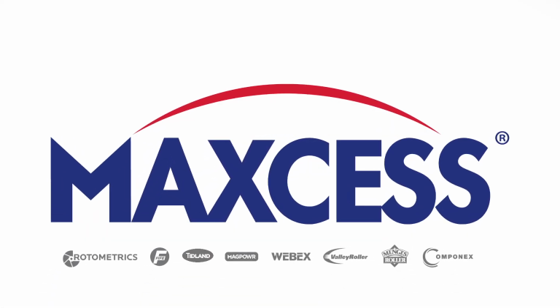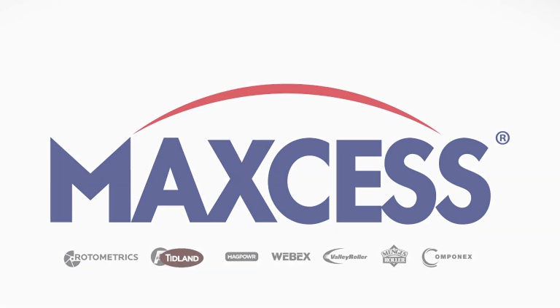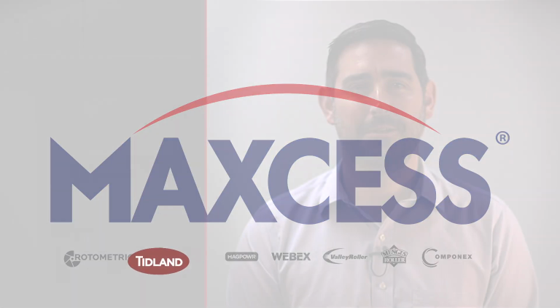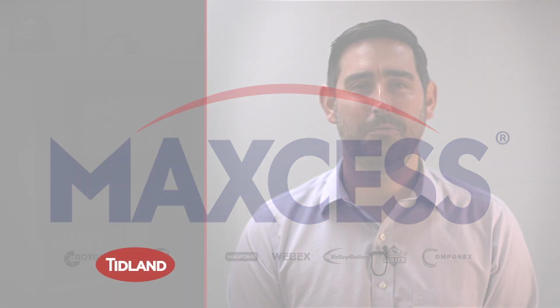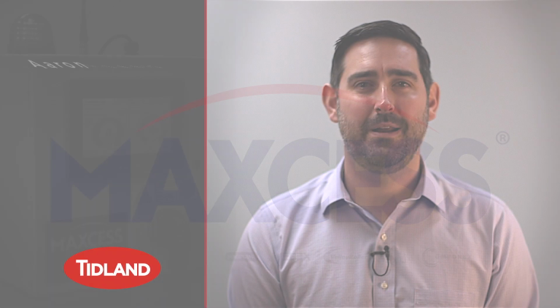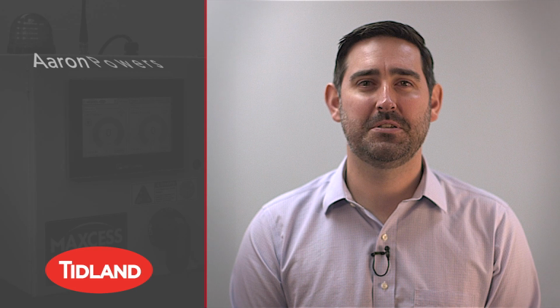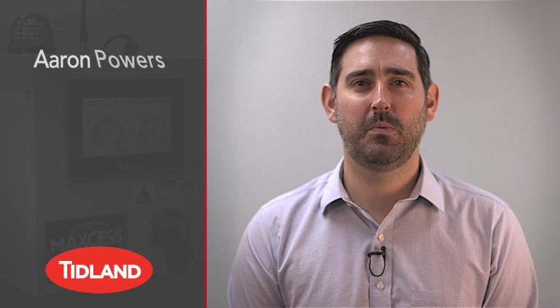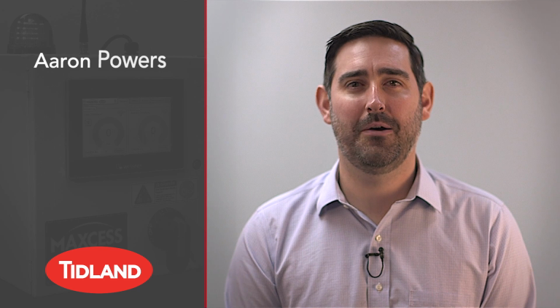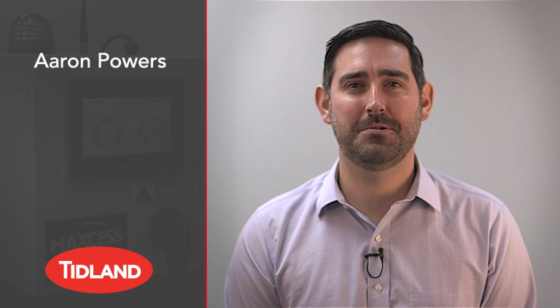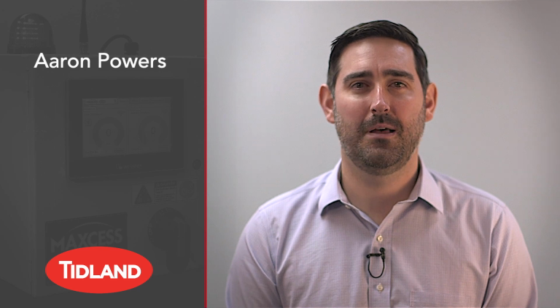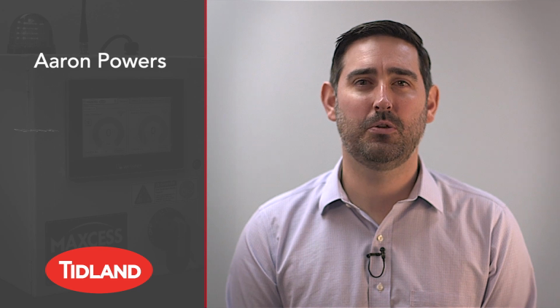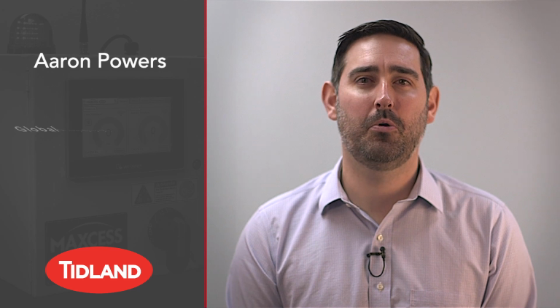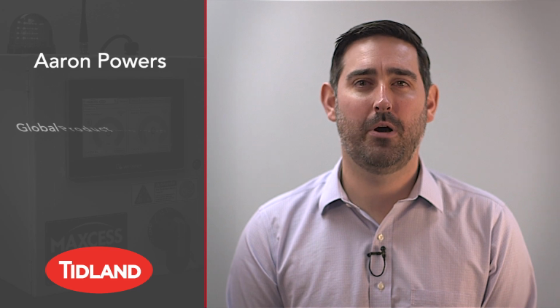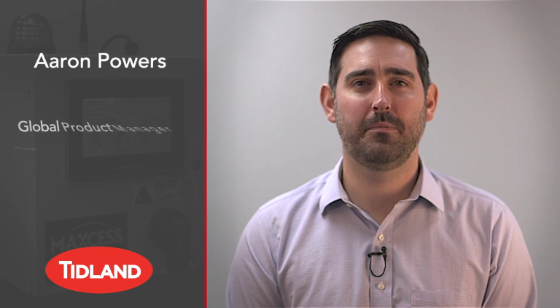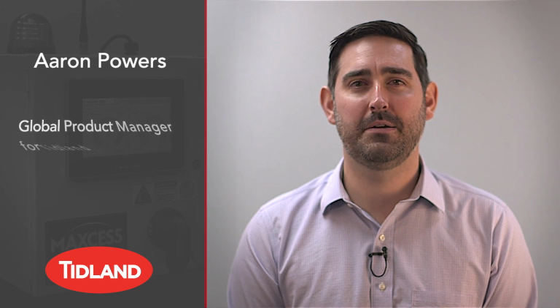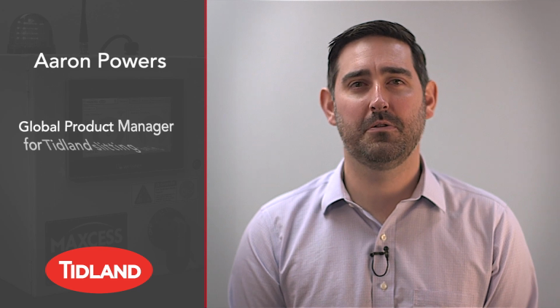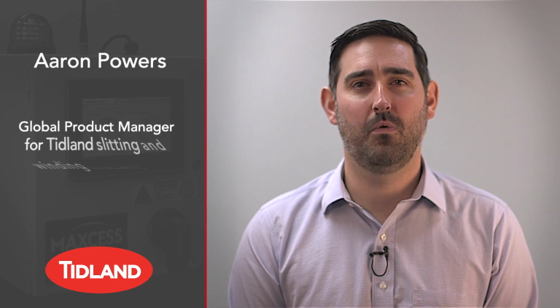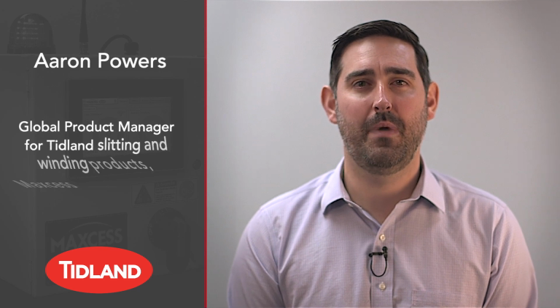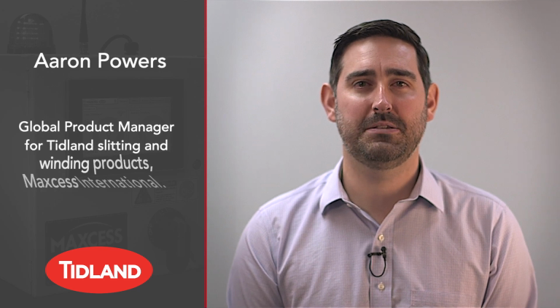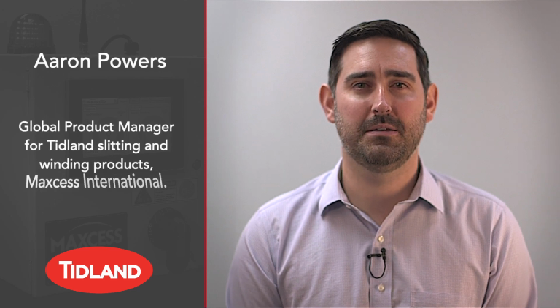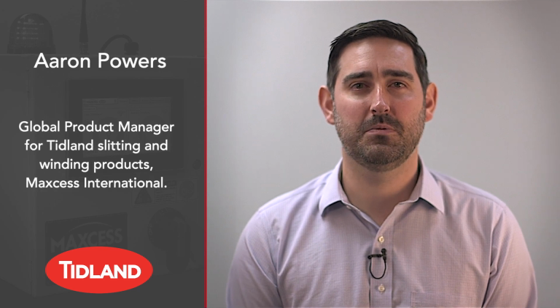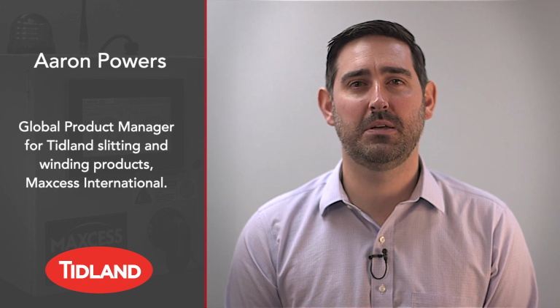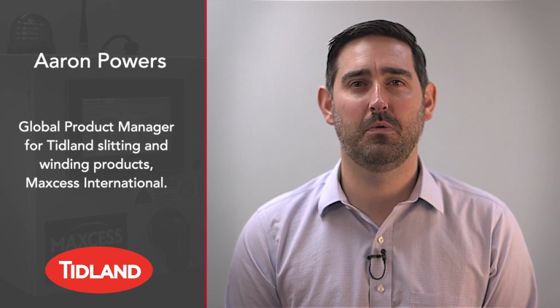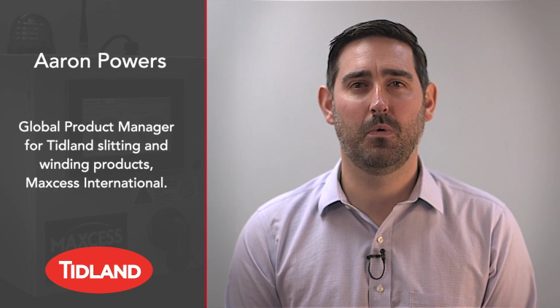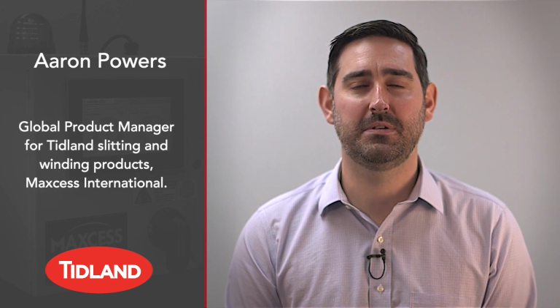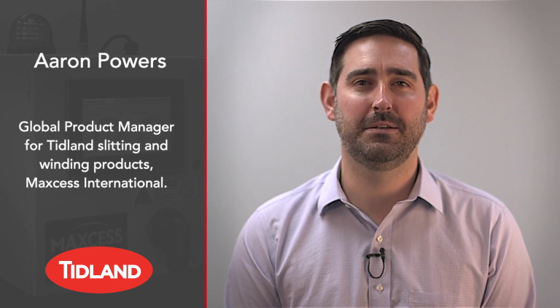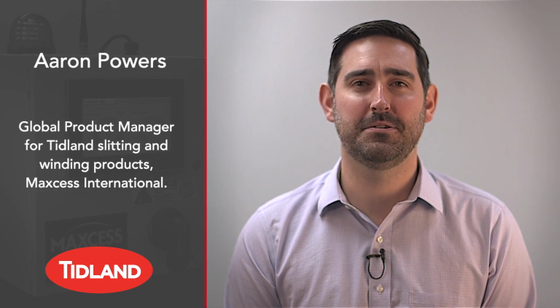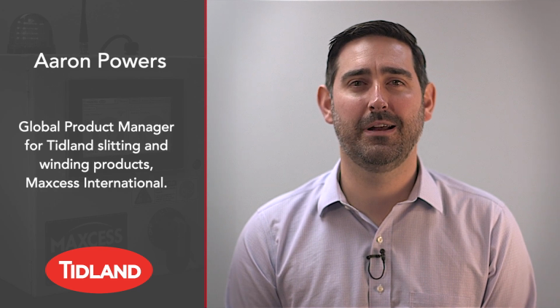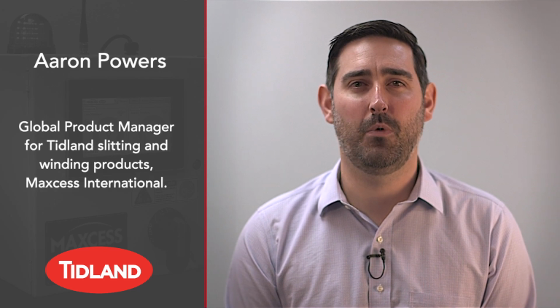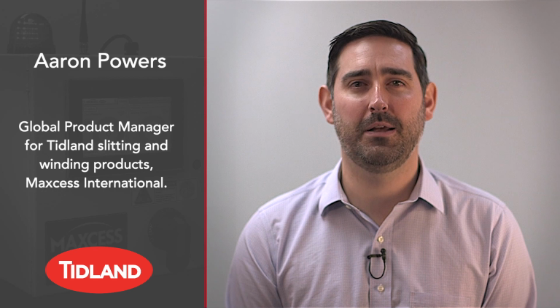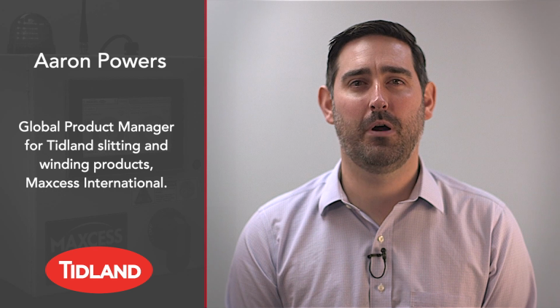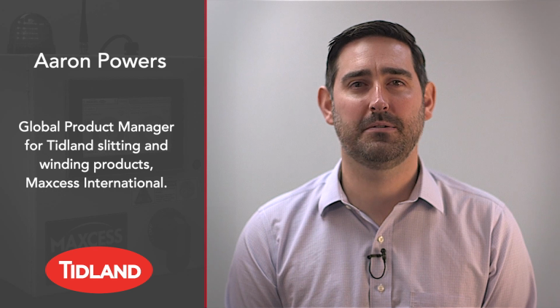Hello, my name is Aaron Powers. I'm the global product manager for MaxS, responsible for Tidlin slitting and winding products.